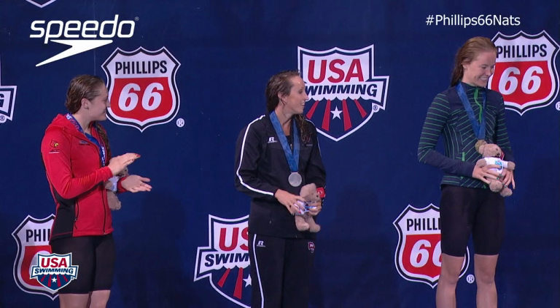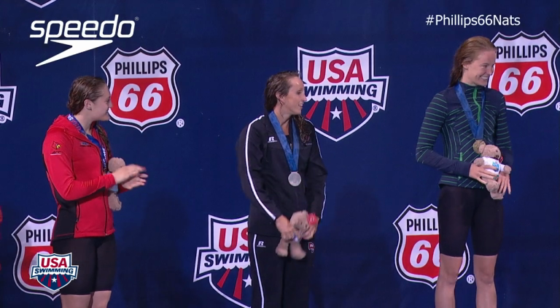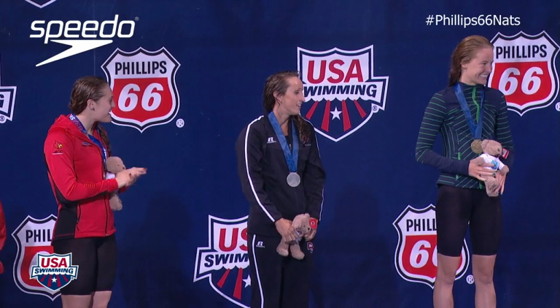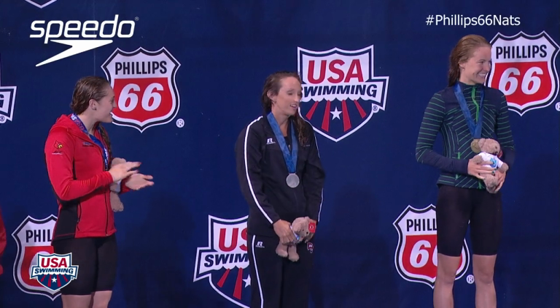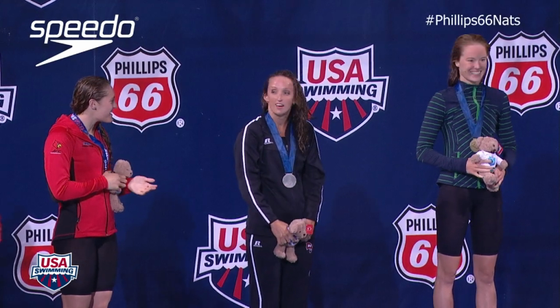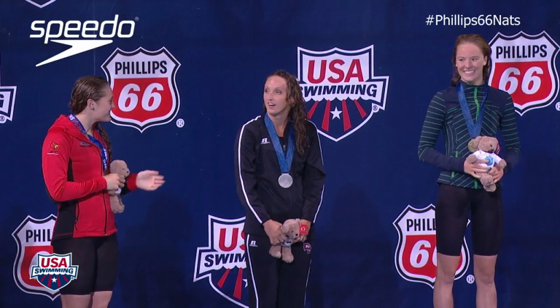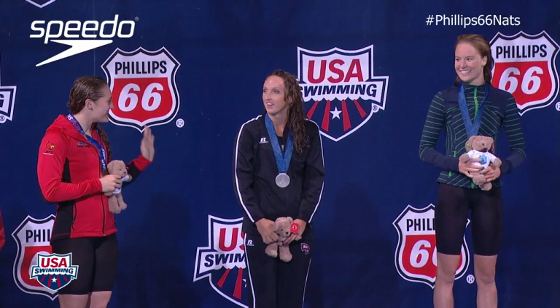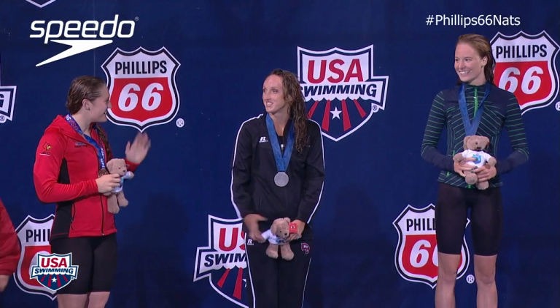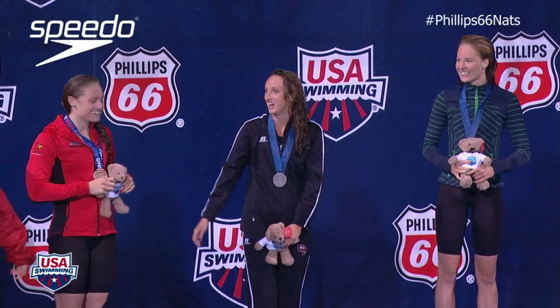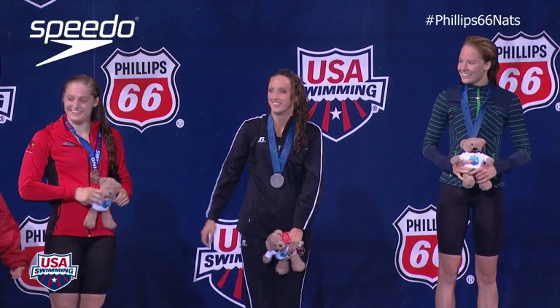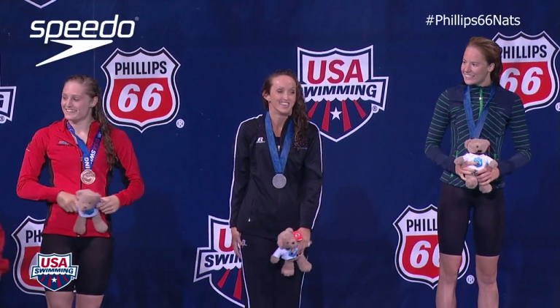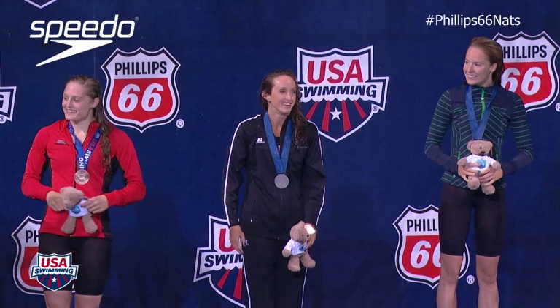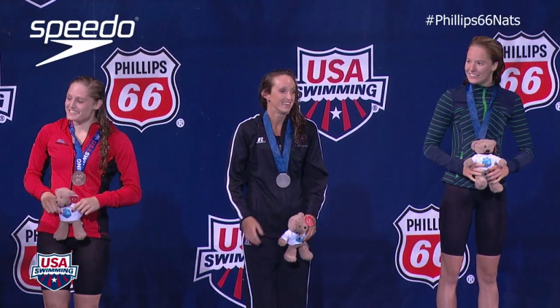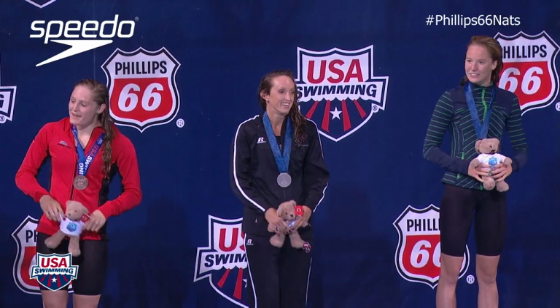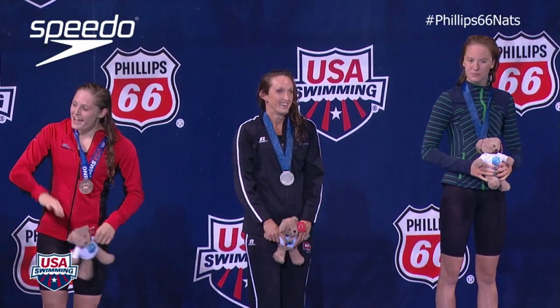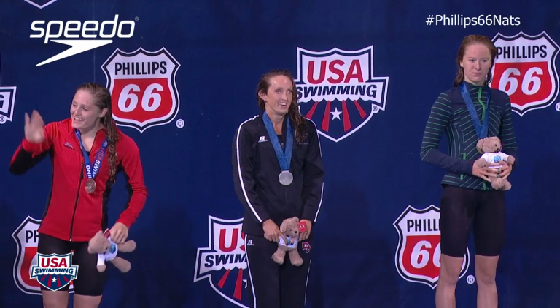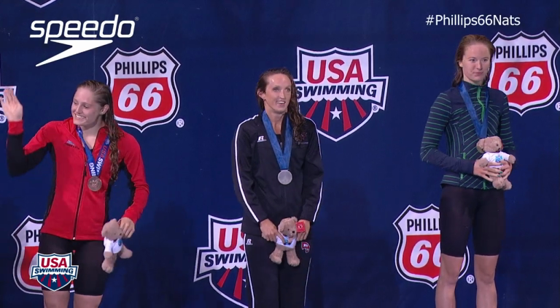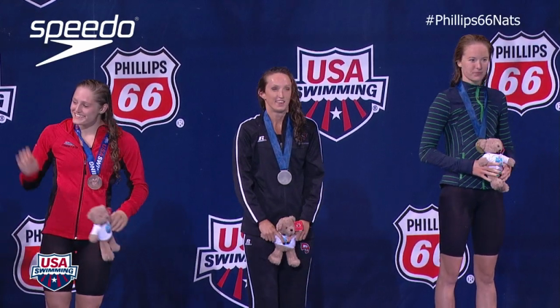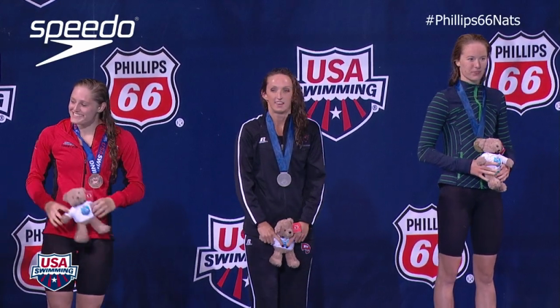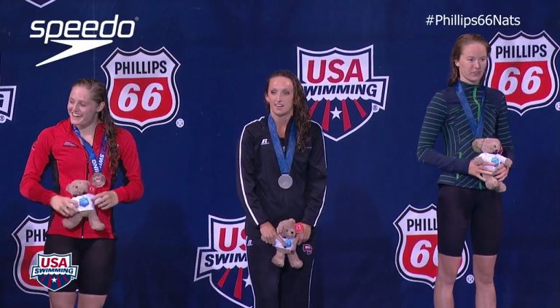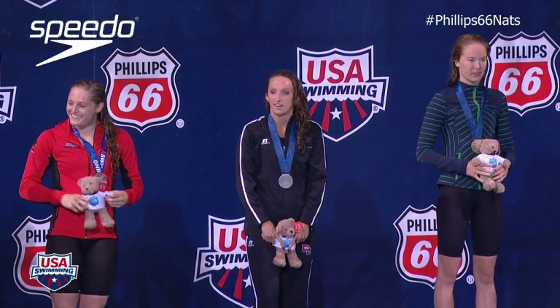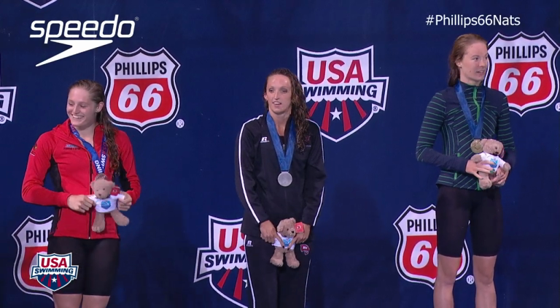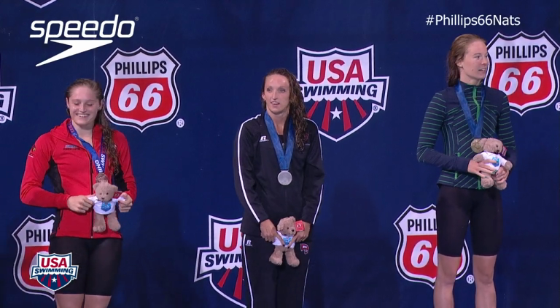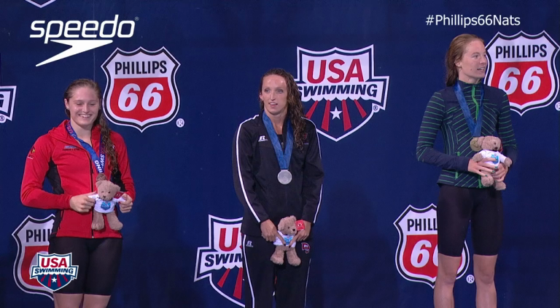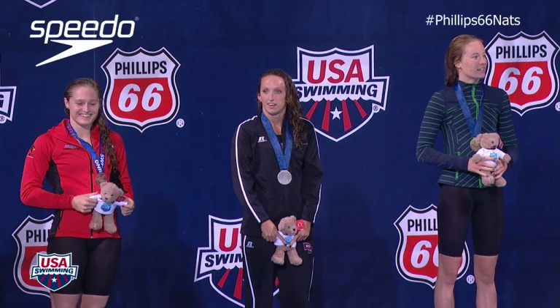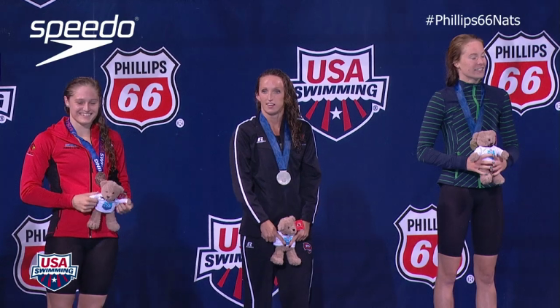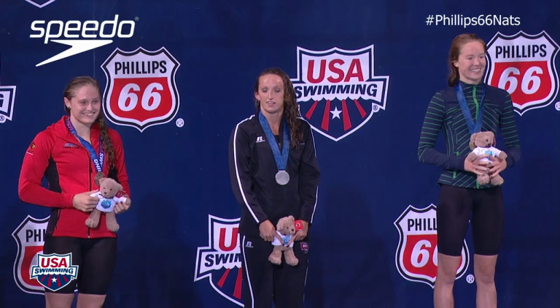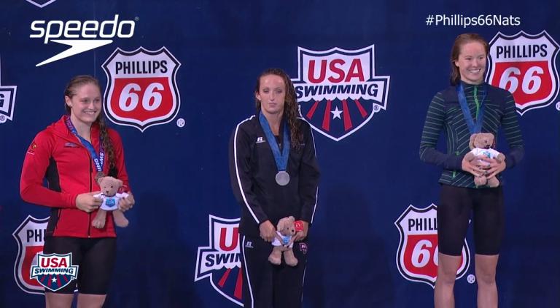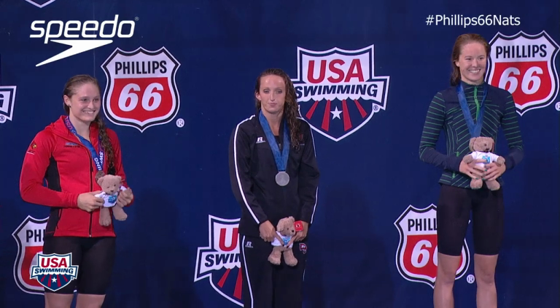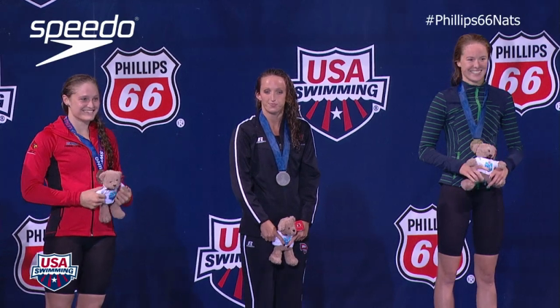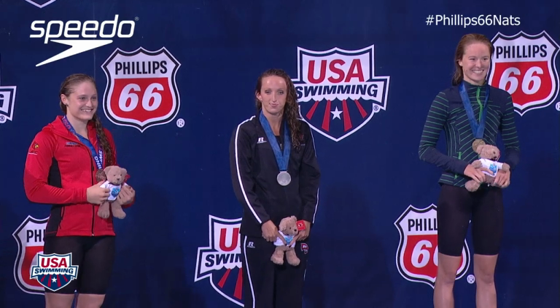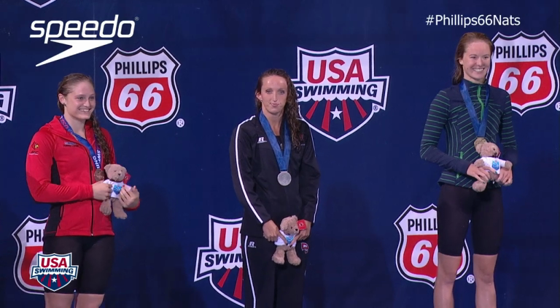Ladies and gentlemen, put your hands together for your top eight and your national champion, Kendall Stewart, North Coast and USC.